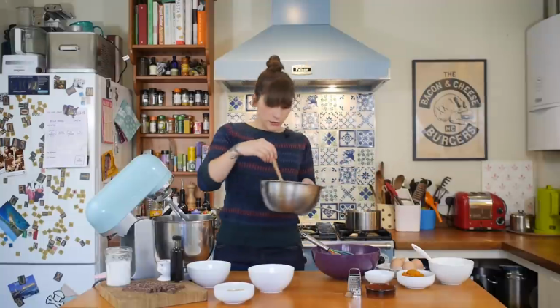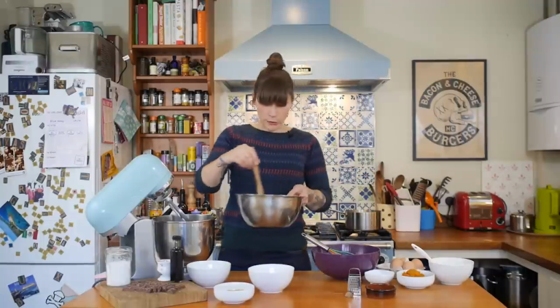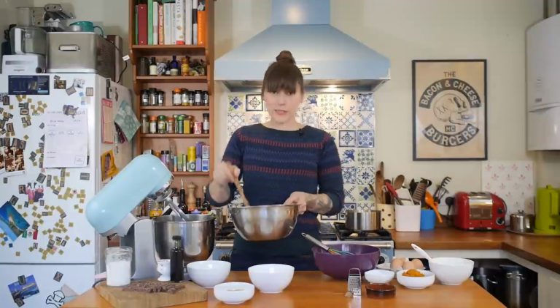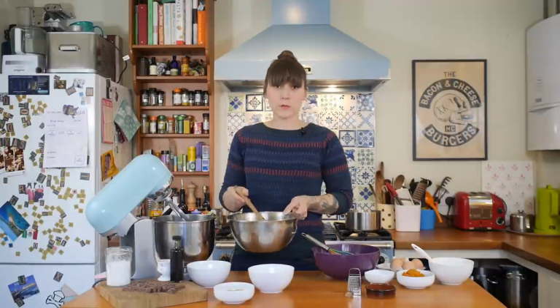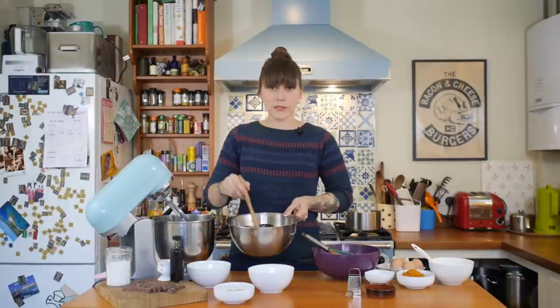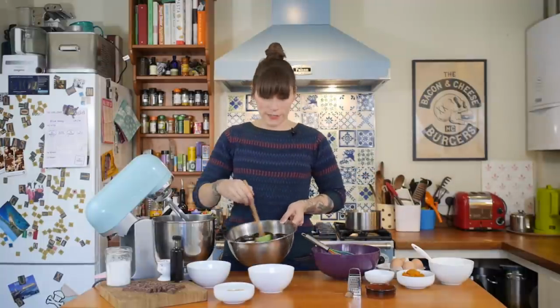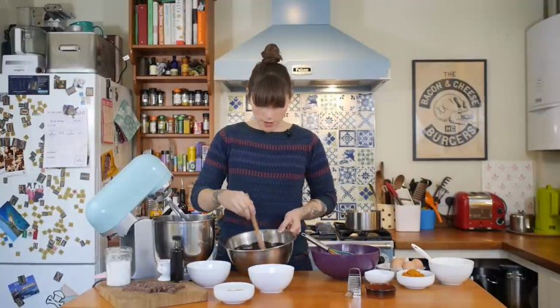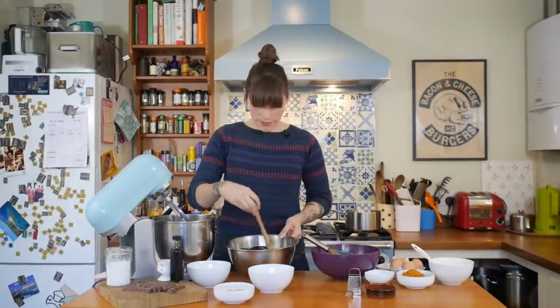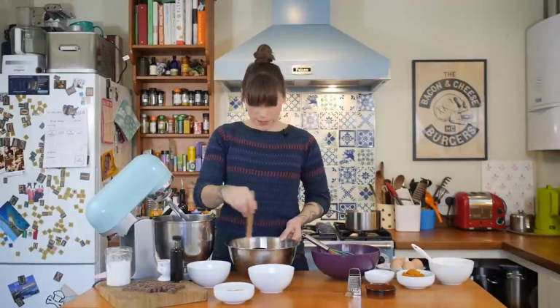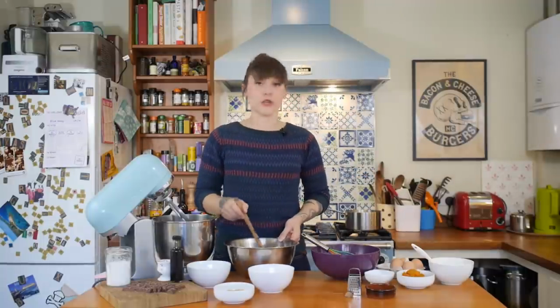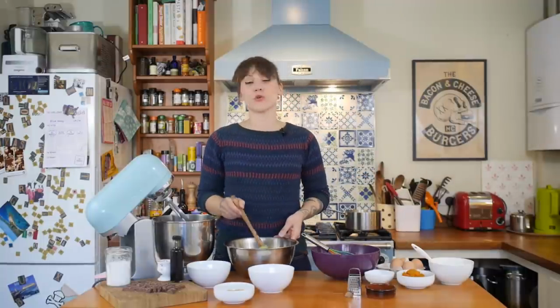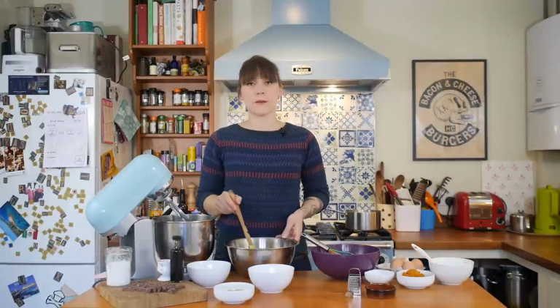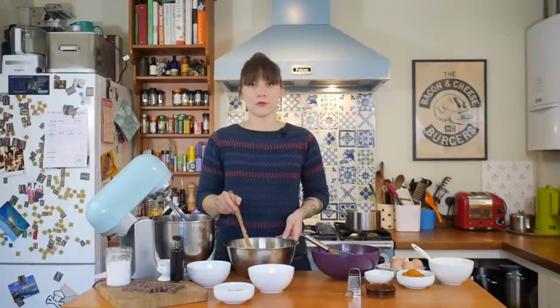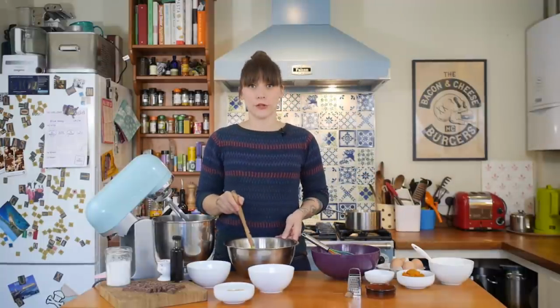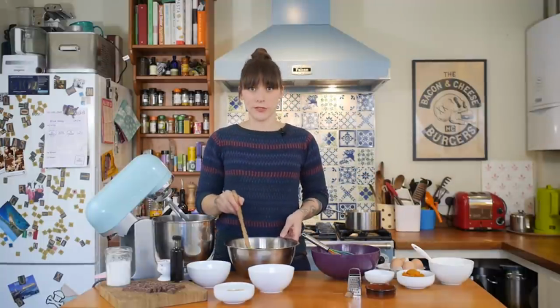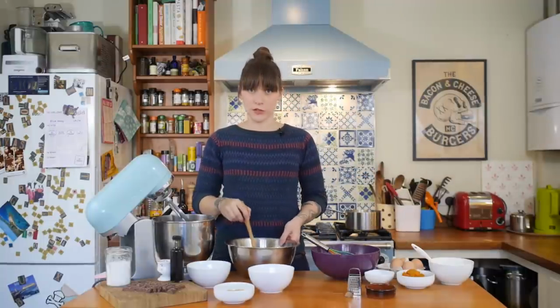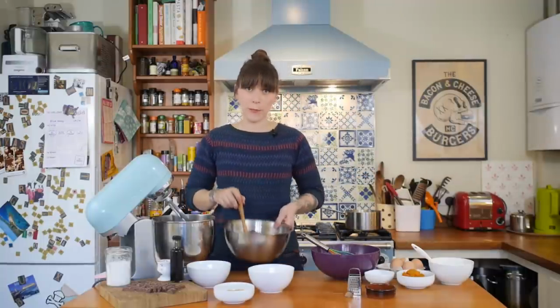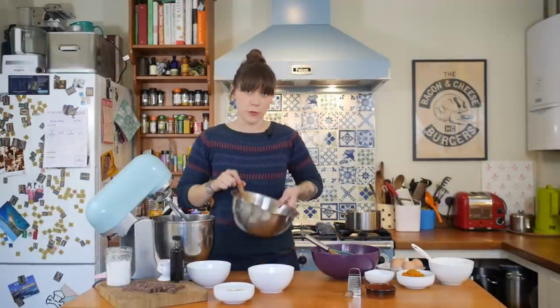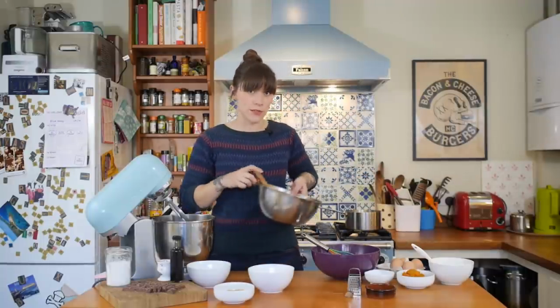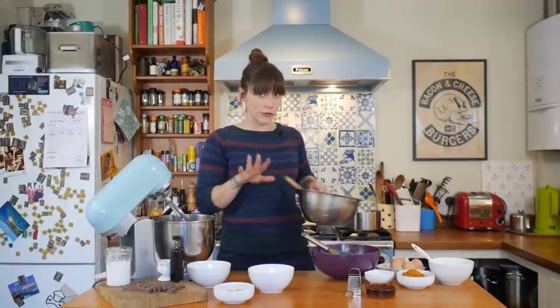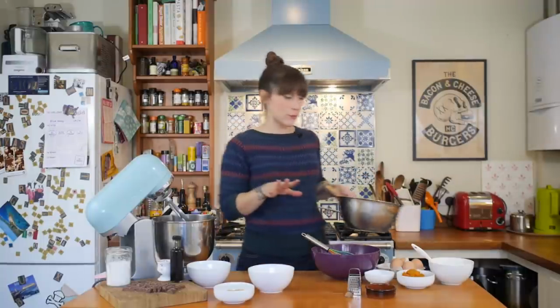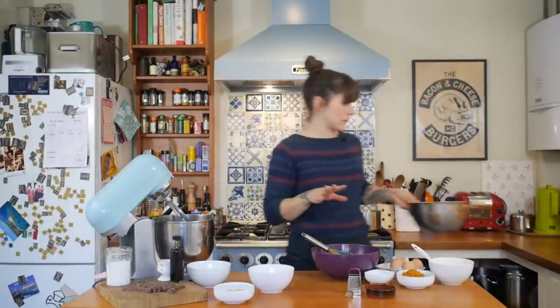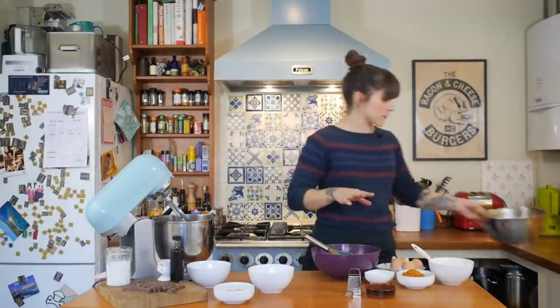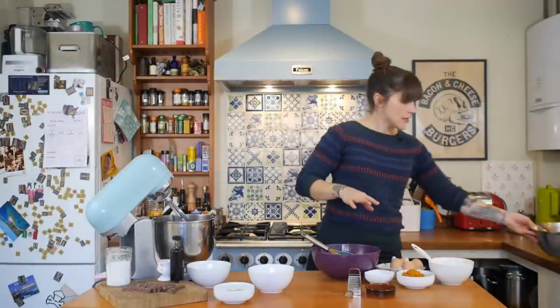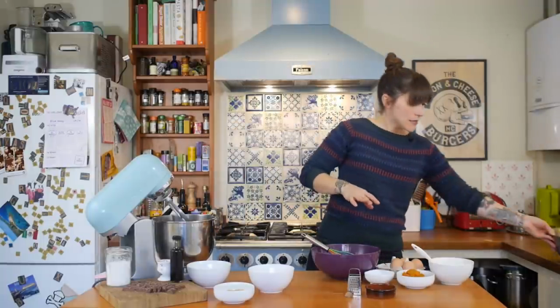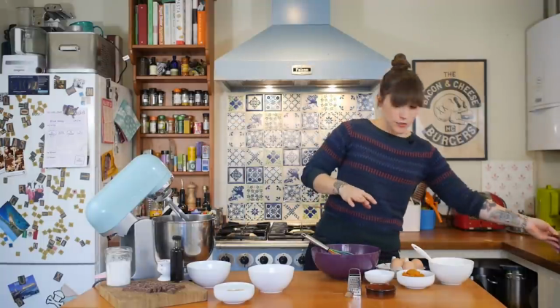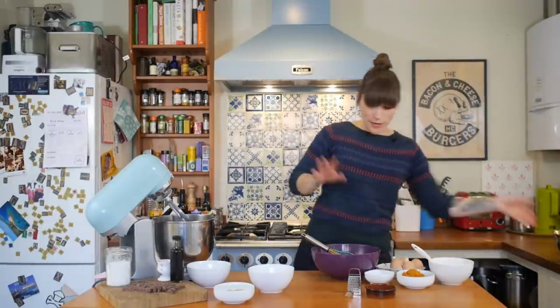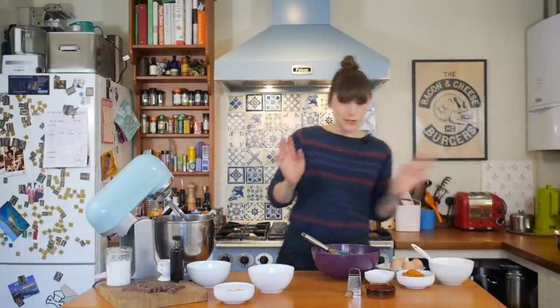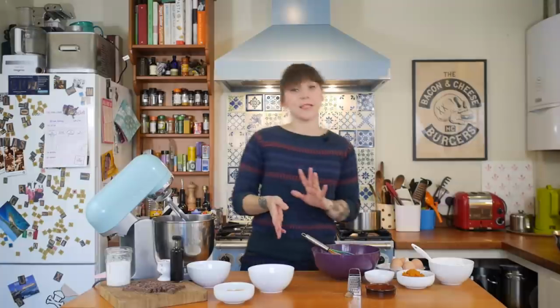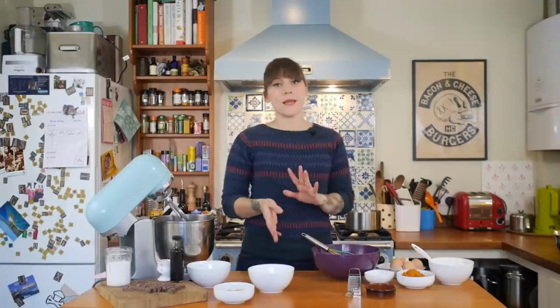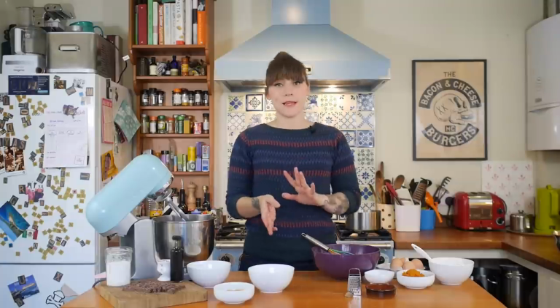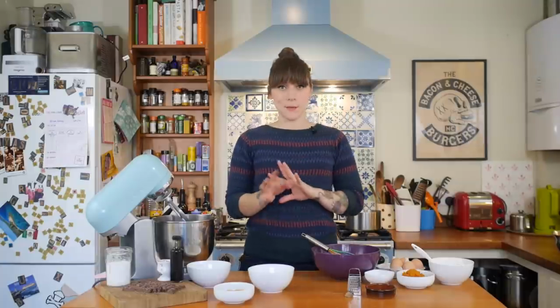Once that's all melted, it's going to need to cool down before you use it, so just pop it to one side and we'll get on with something else. The next thing we need to make is the pumpkin cheesecake topping.